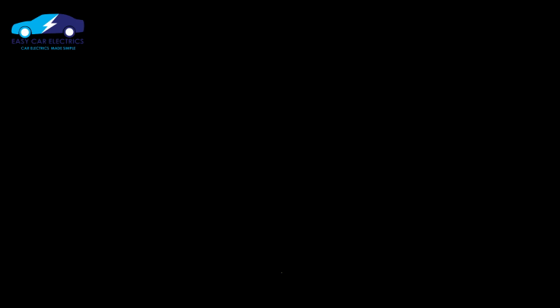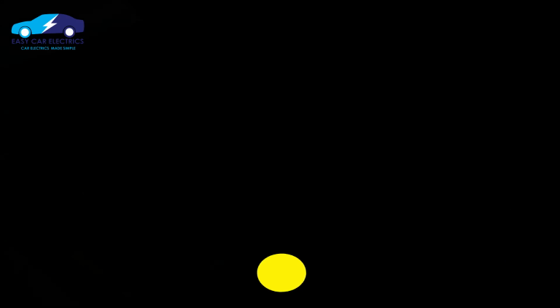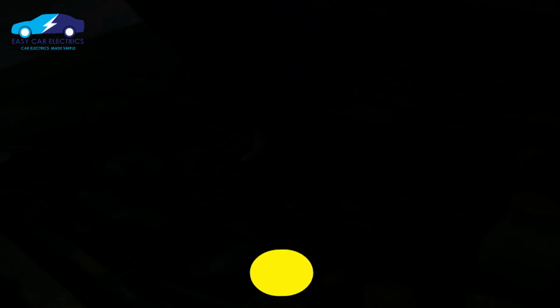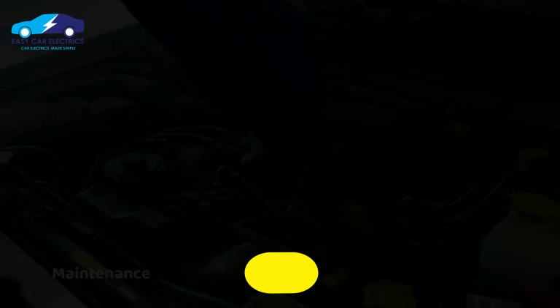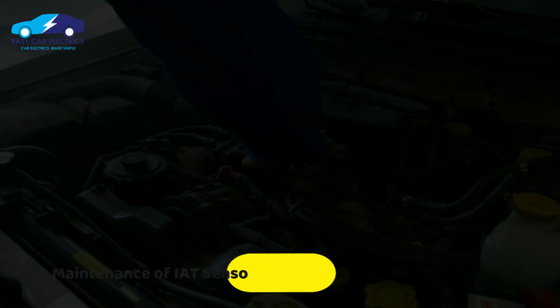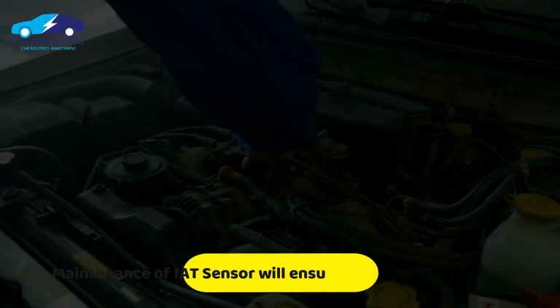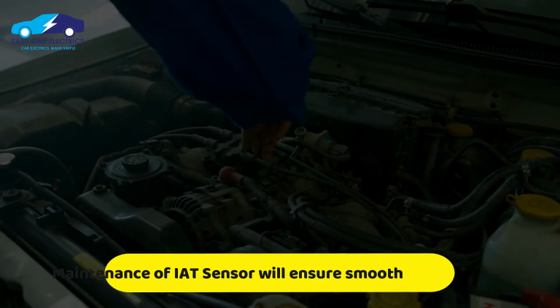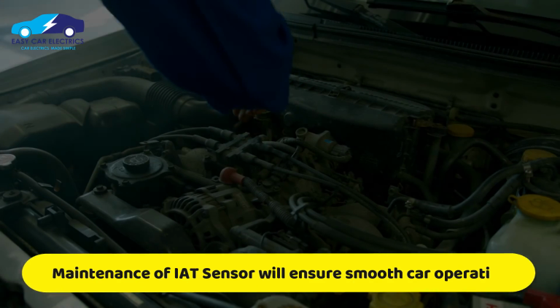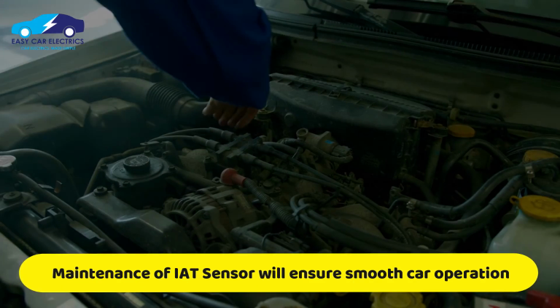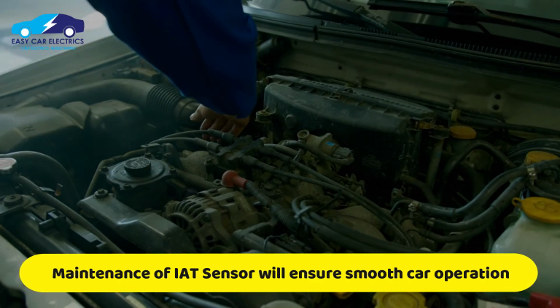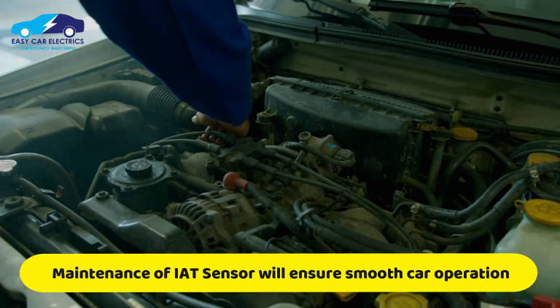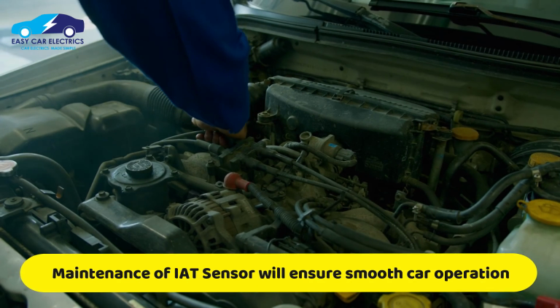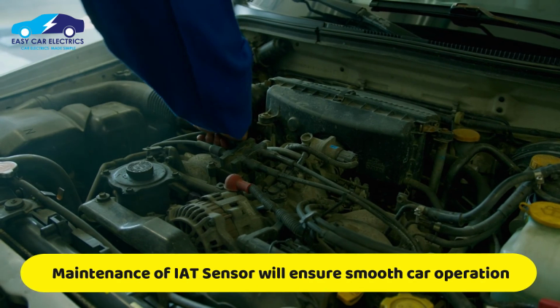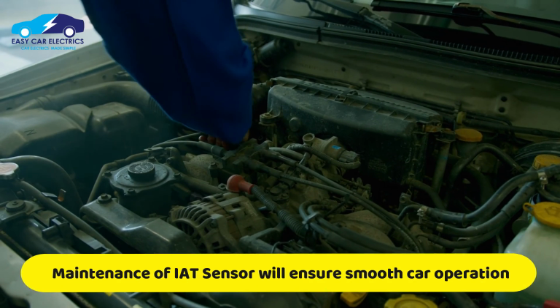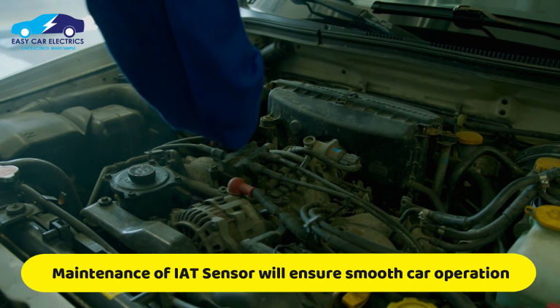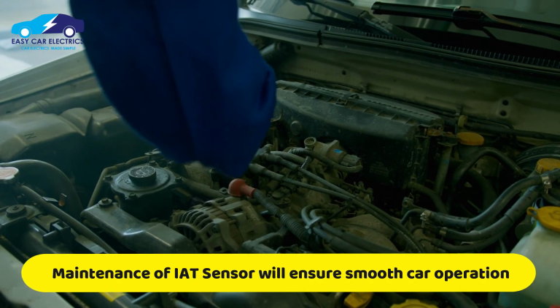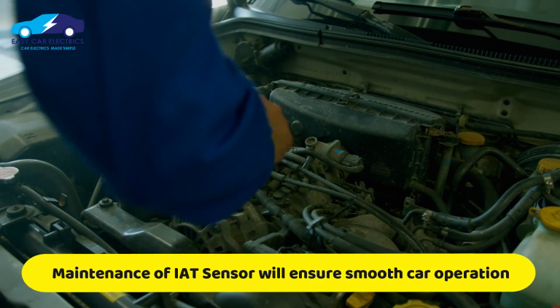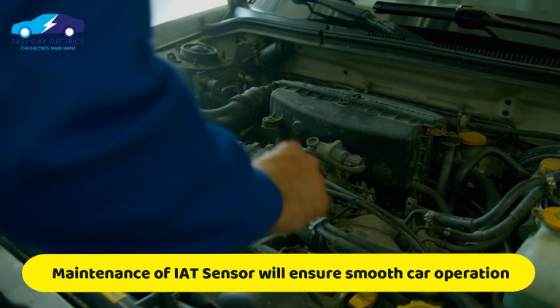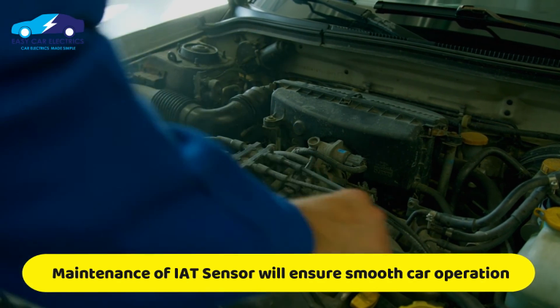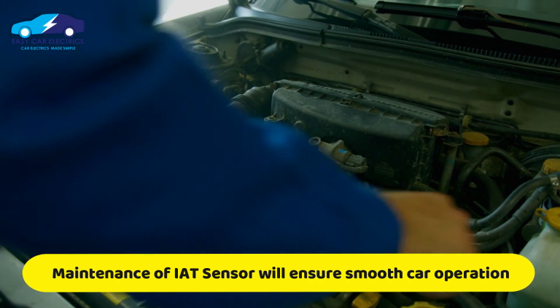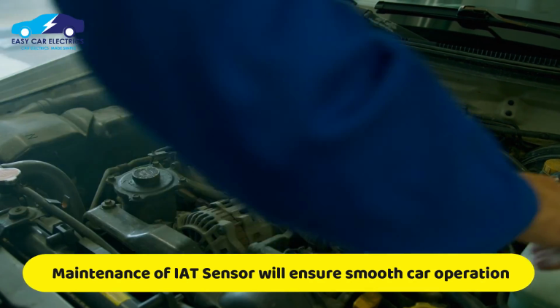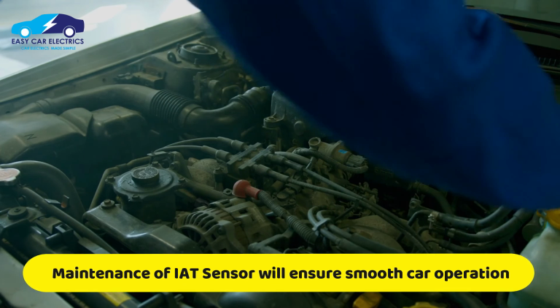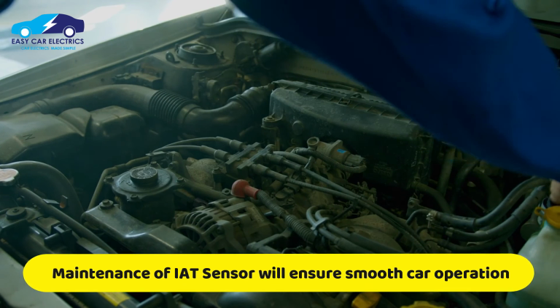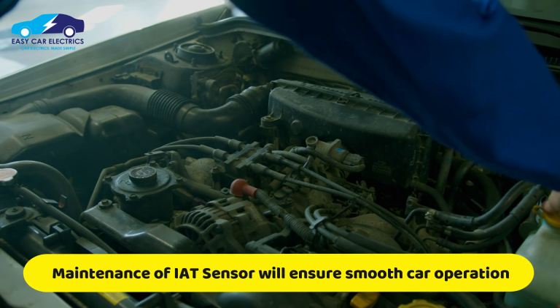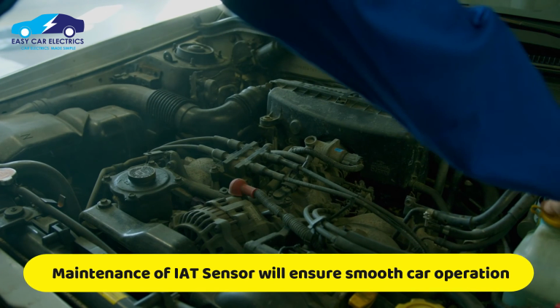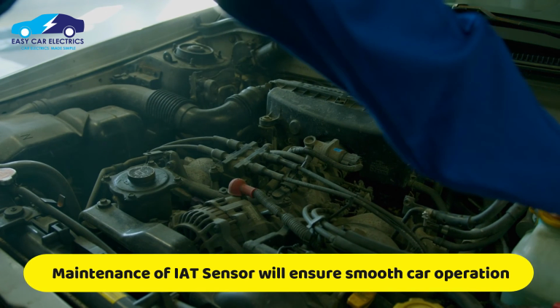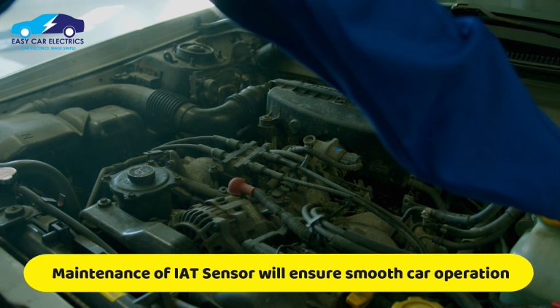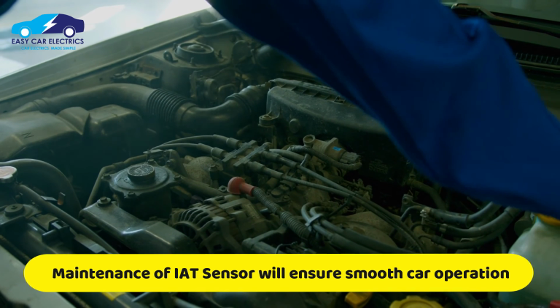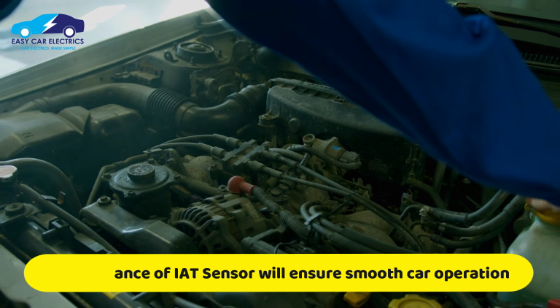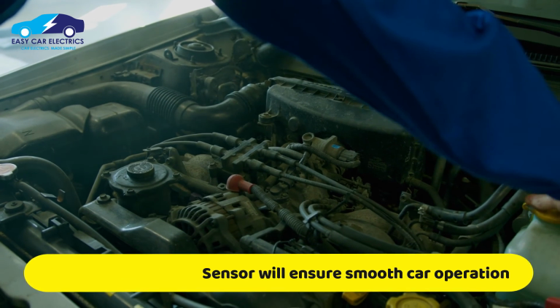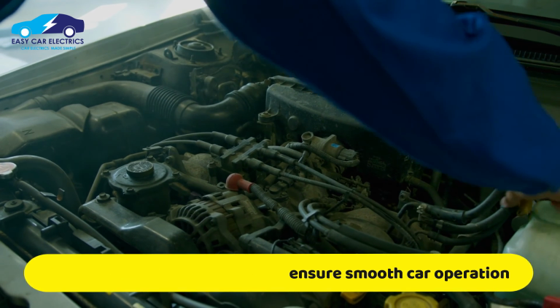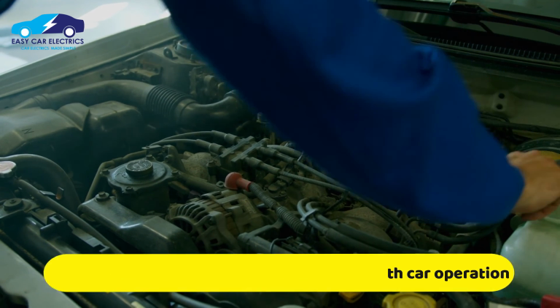Maintaining your intake air temperature sensor will keep your car operating smoothly and help you avoid costly engine damage.